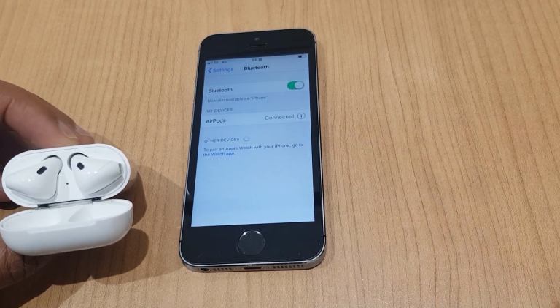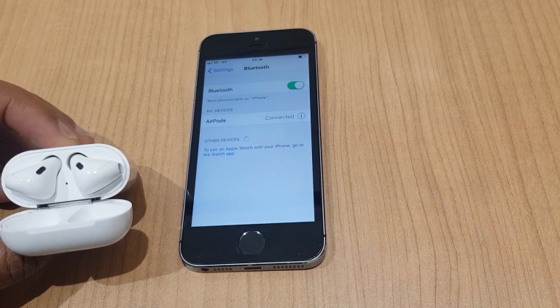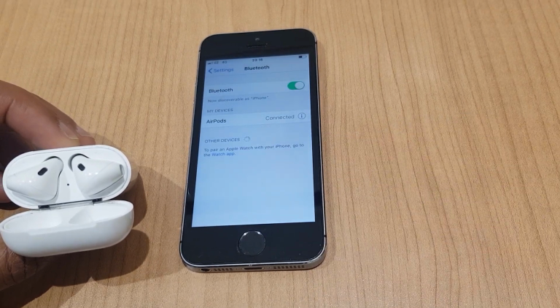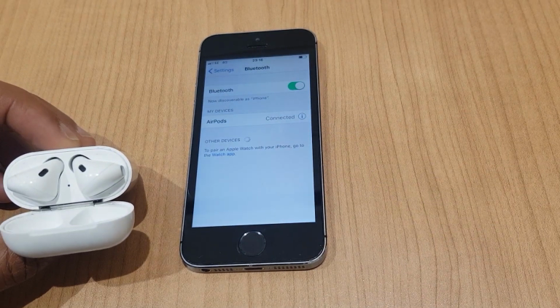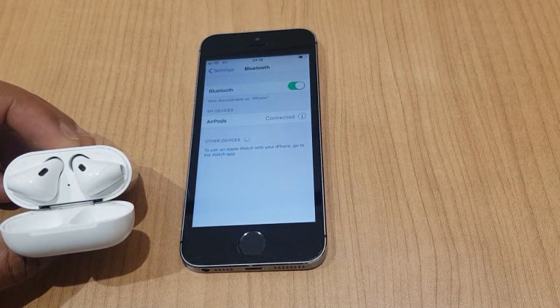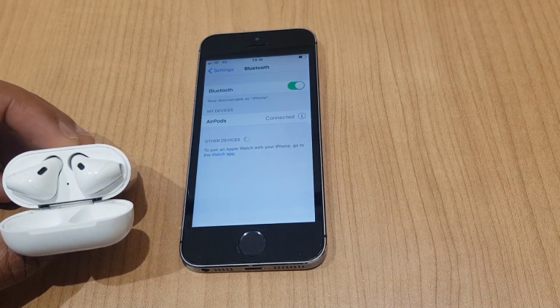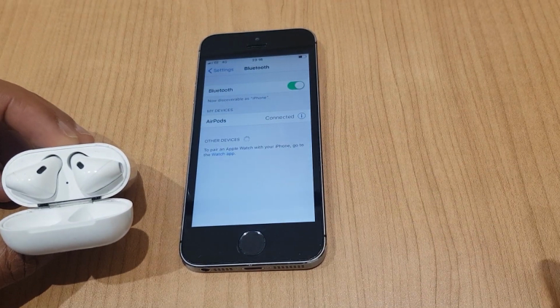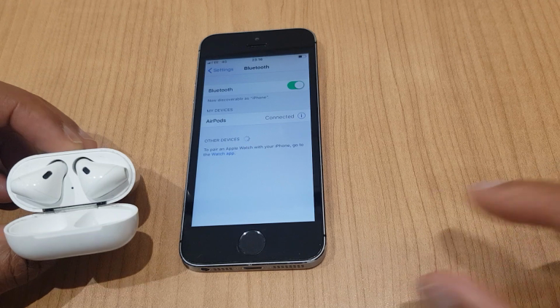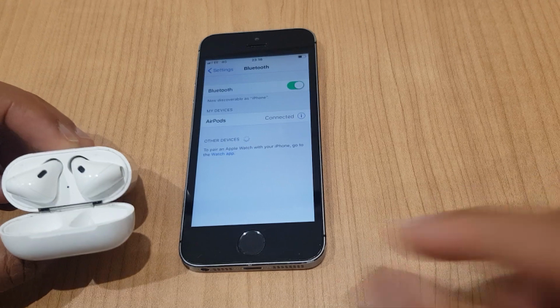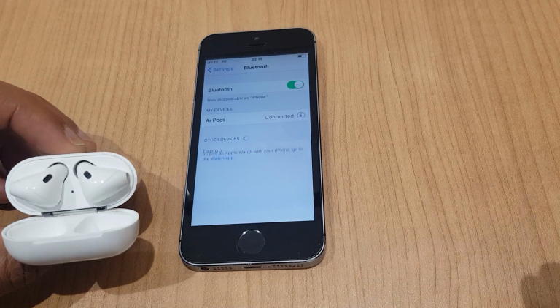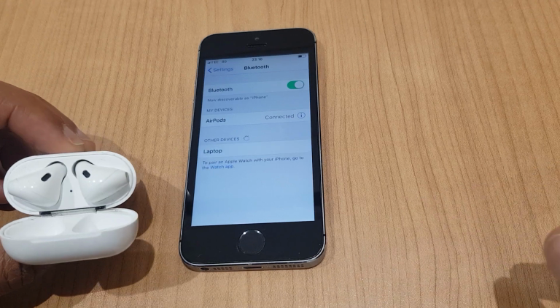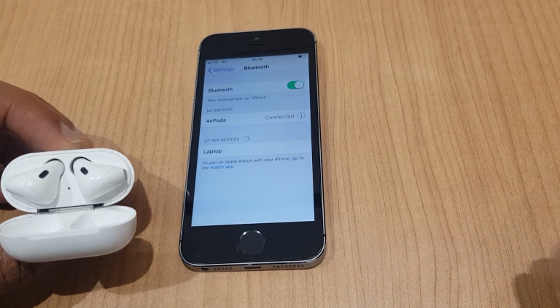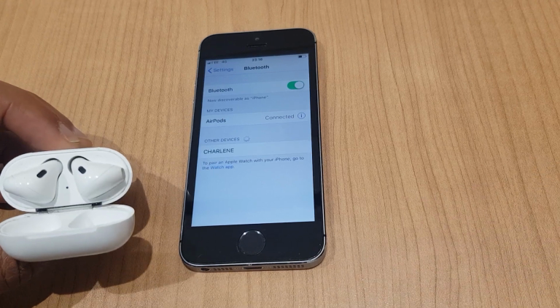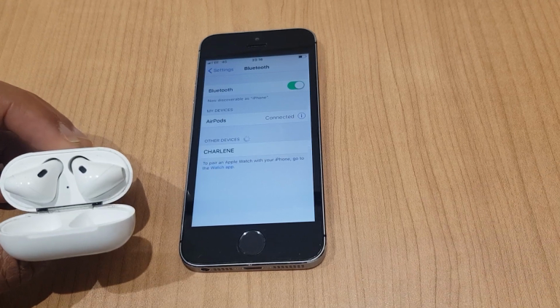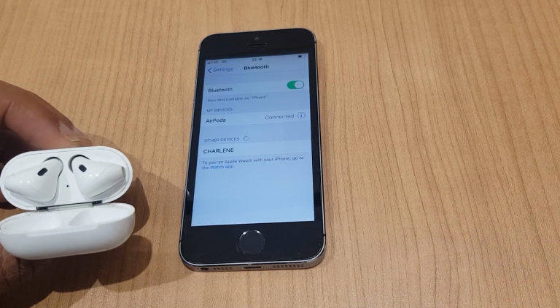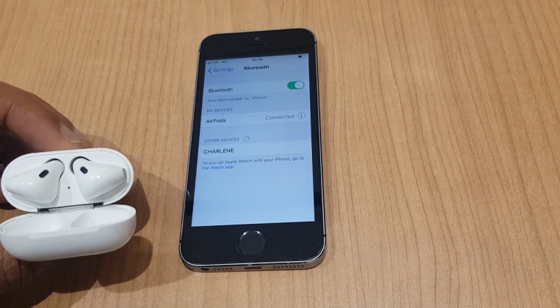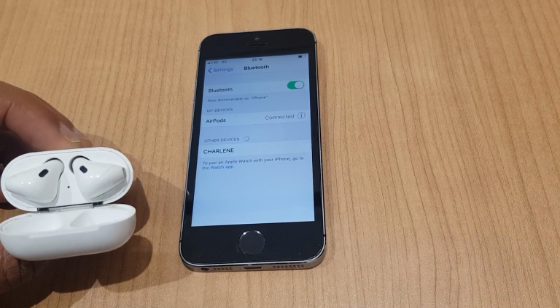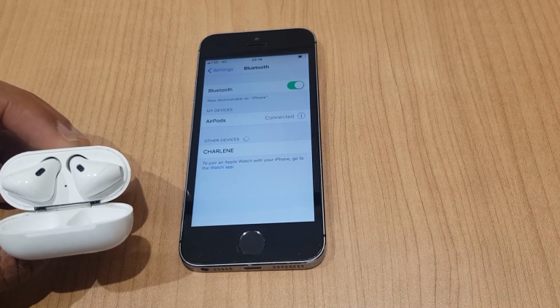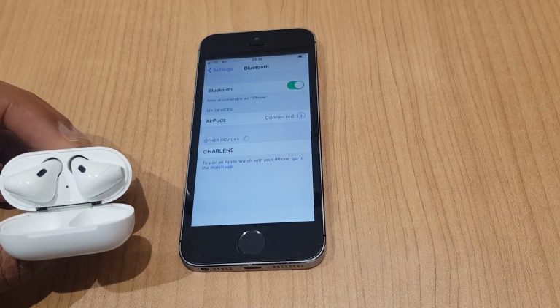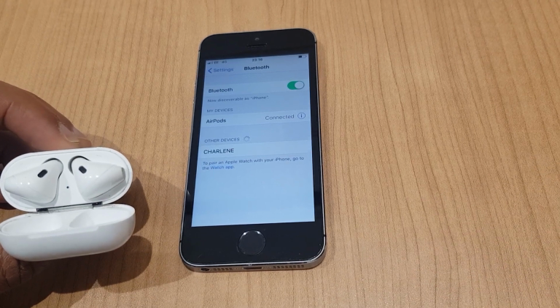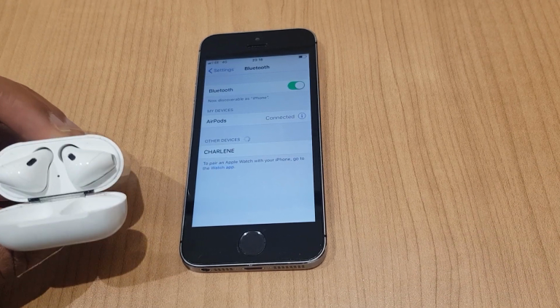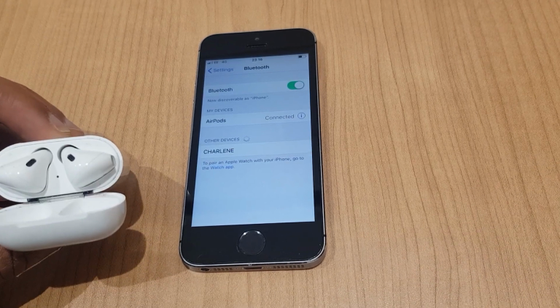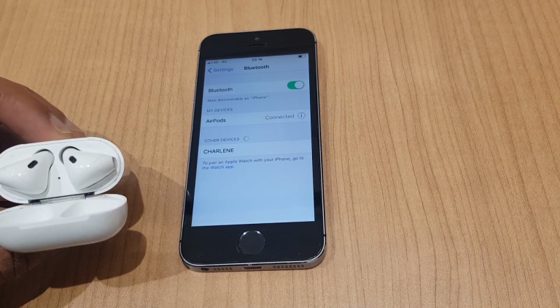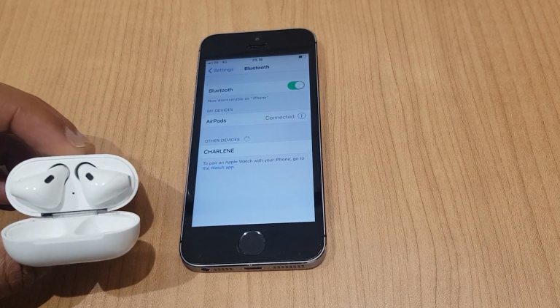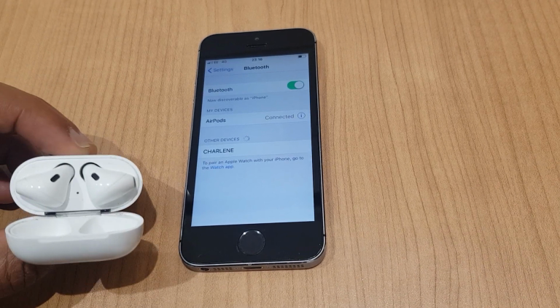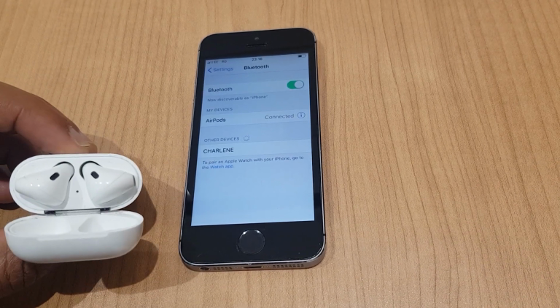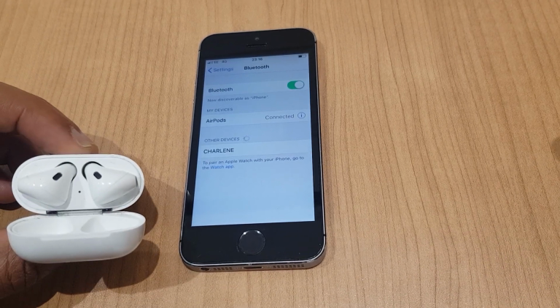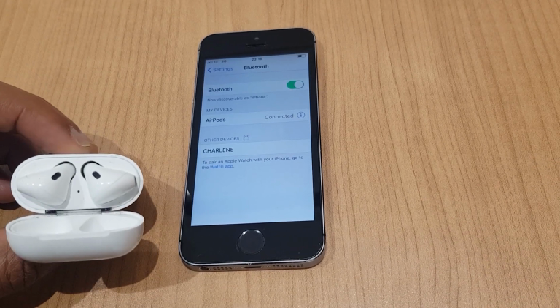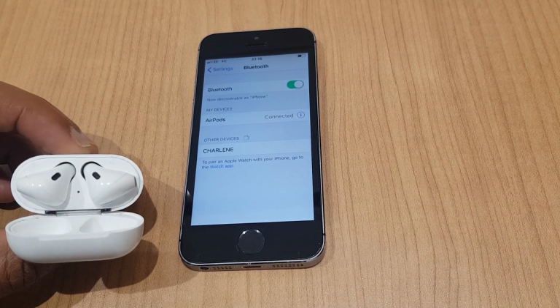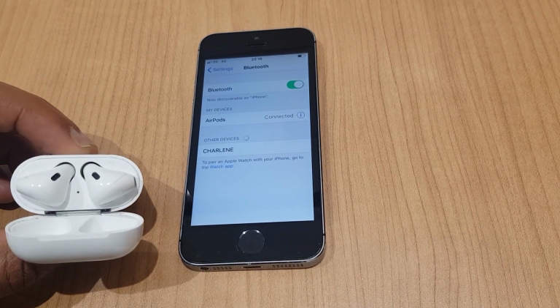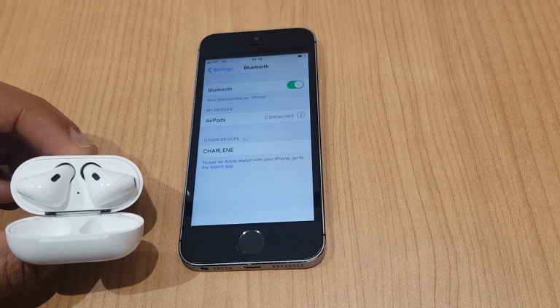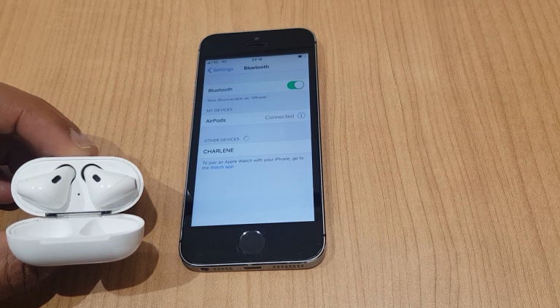You are now ready to pop these out, pop them in your ear, dance, sing, go to work — whatever it is you wish to do.